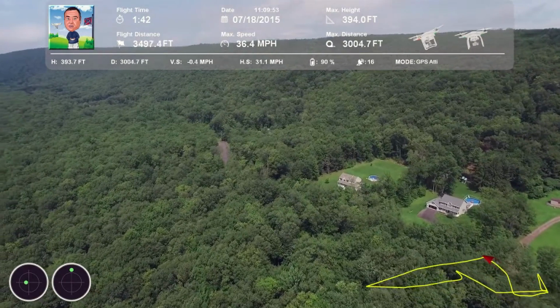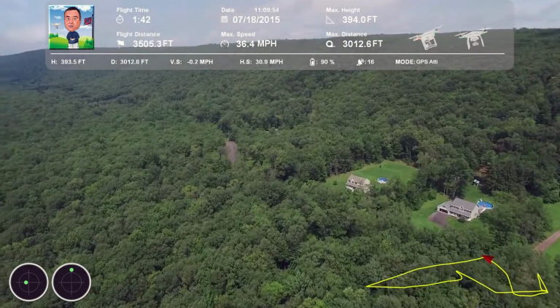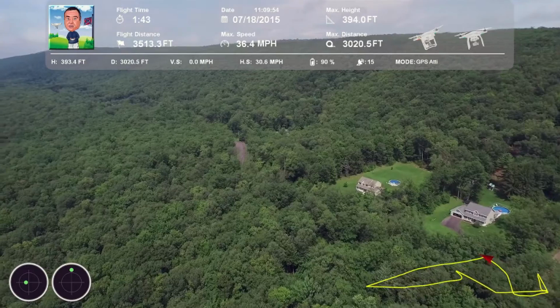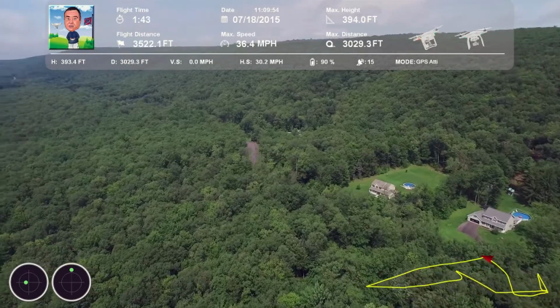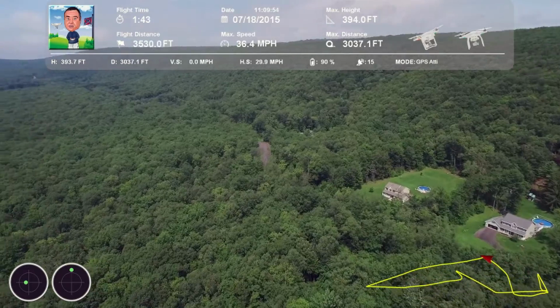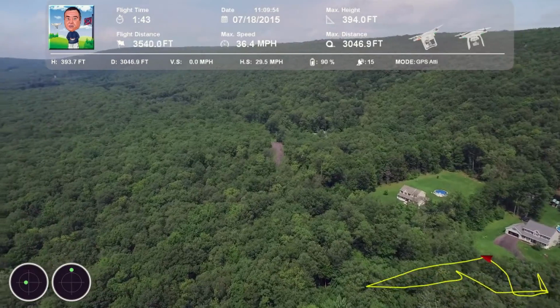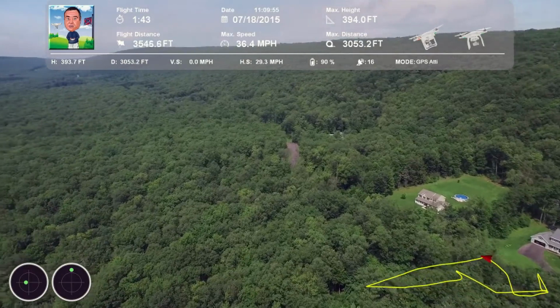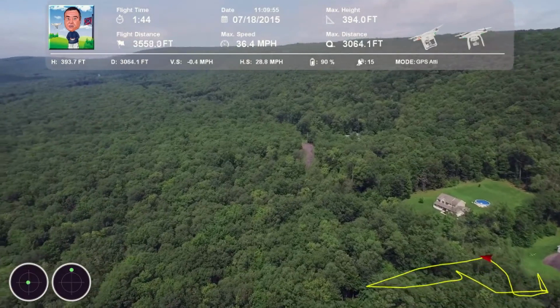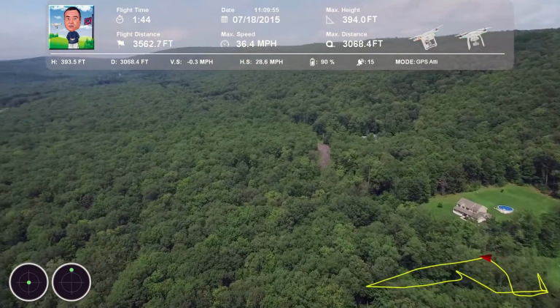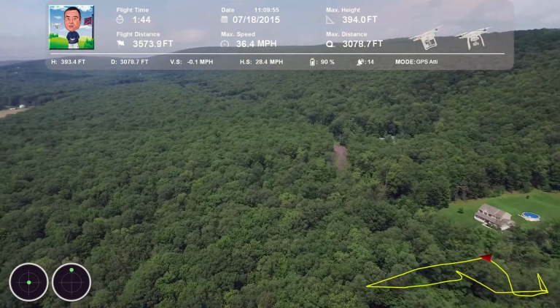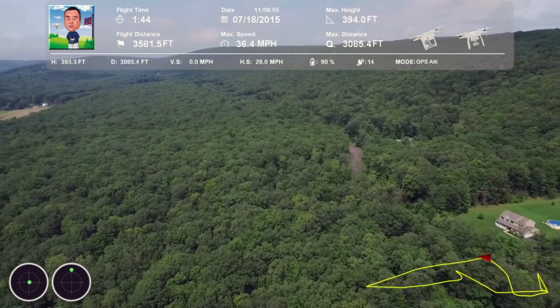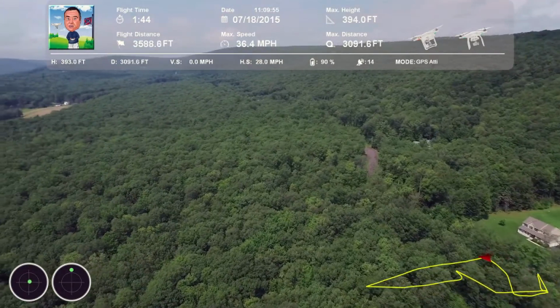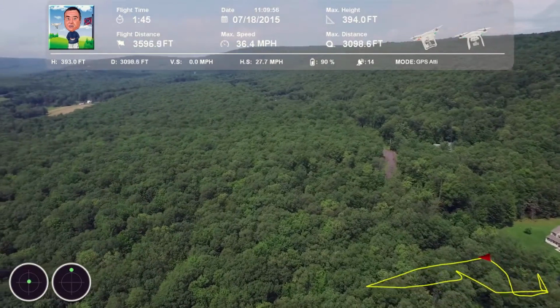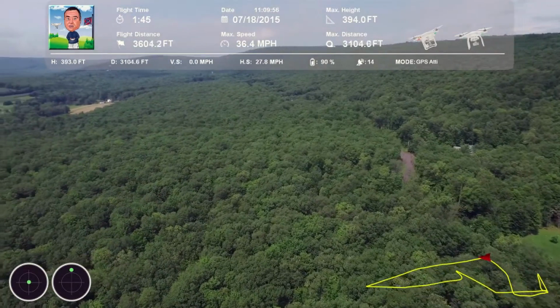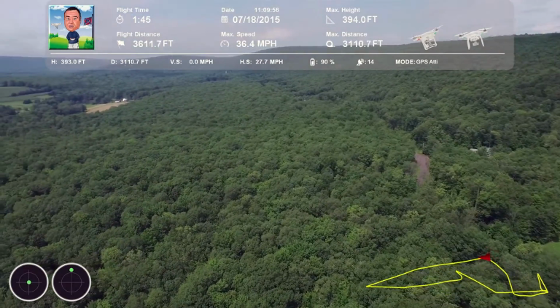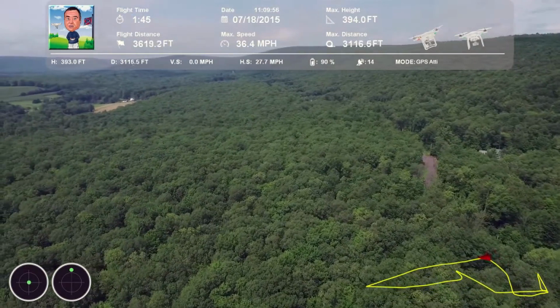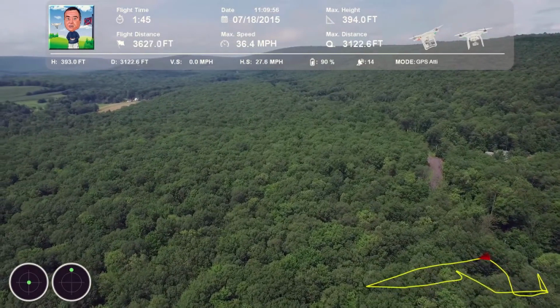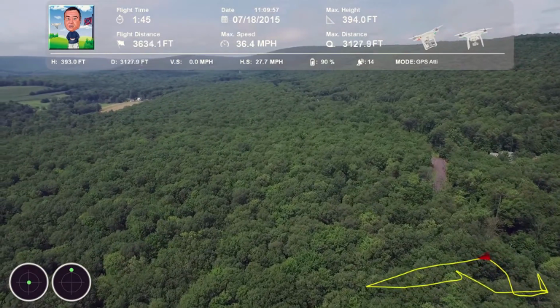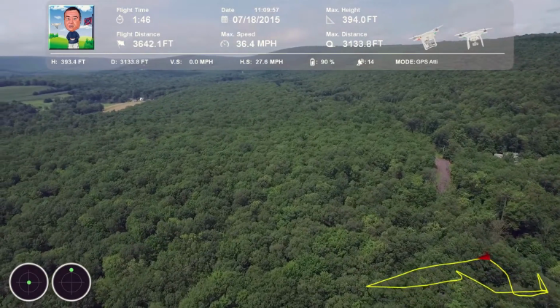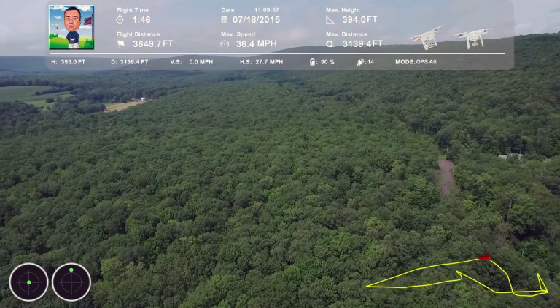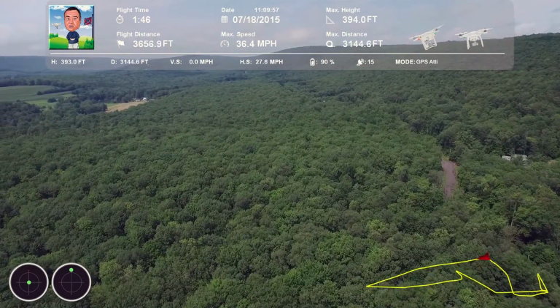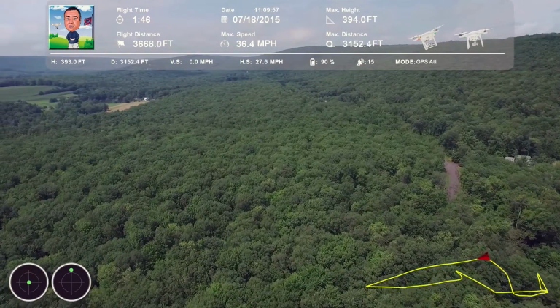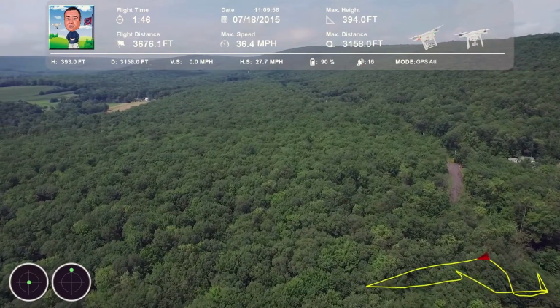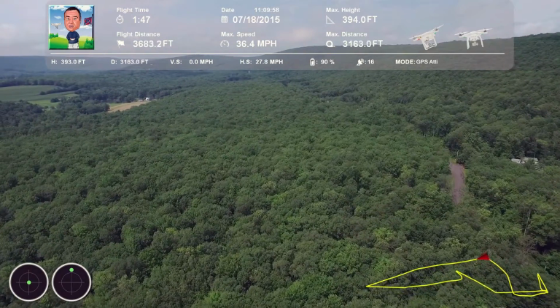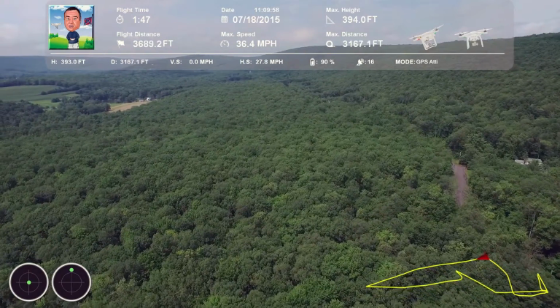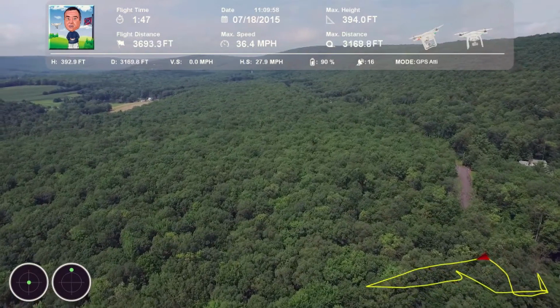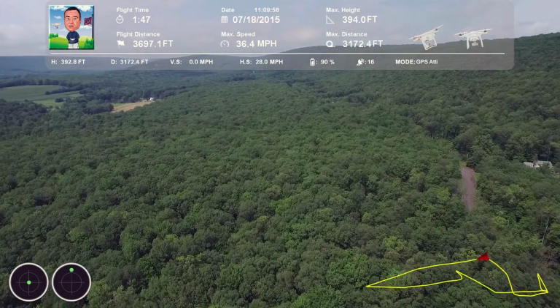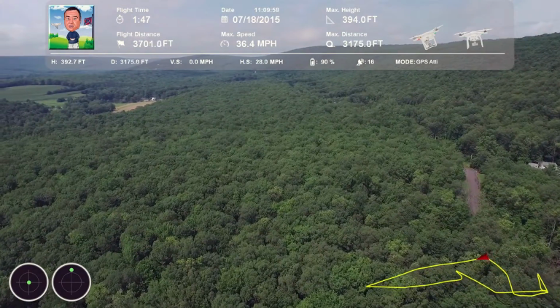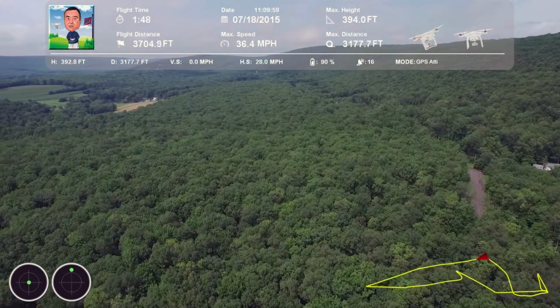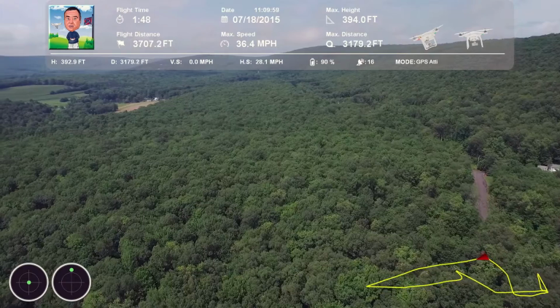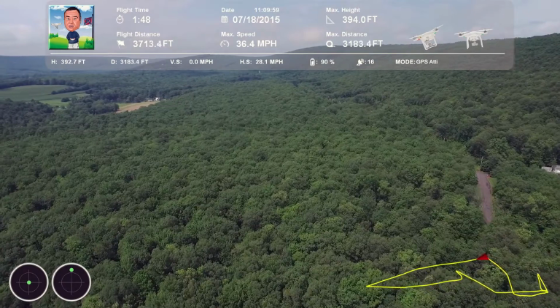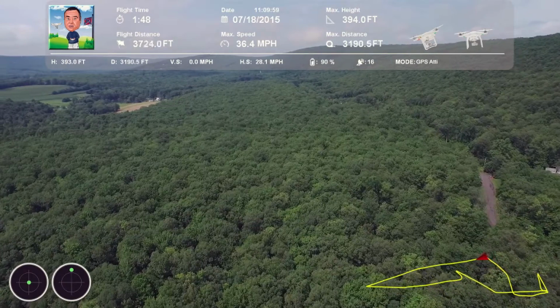103943, 5-2-3-0, row 27 left, clear for takeoff. 103943, on the roll, 103943.